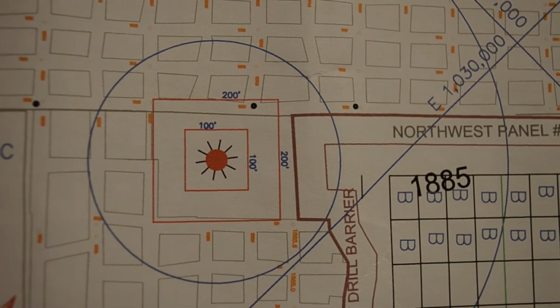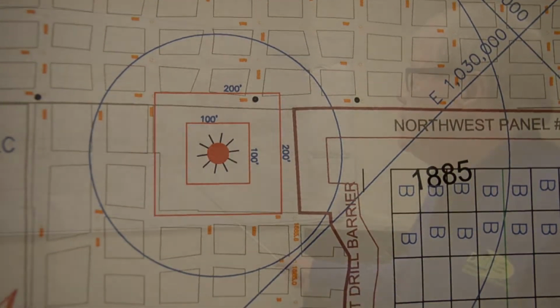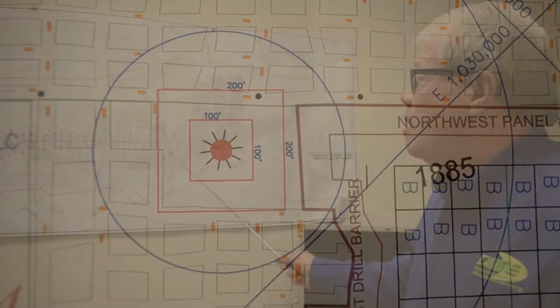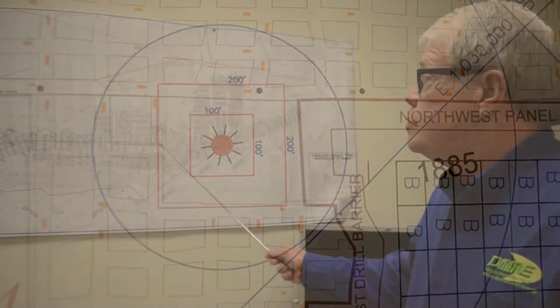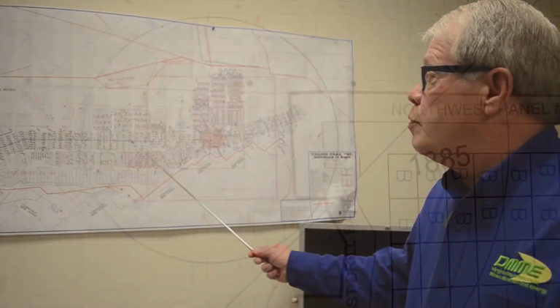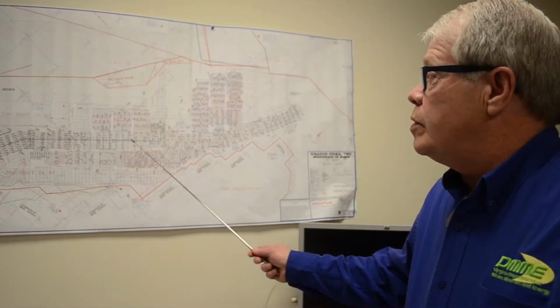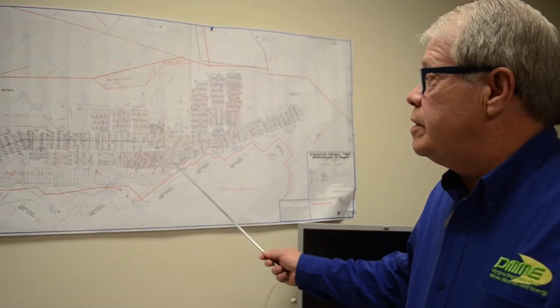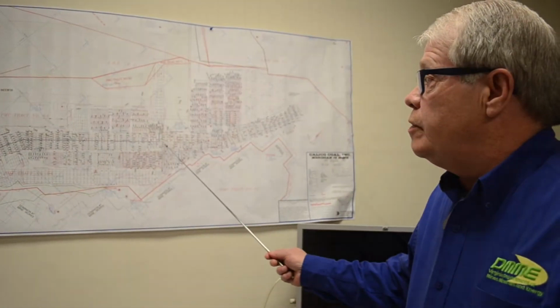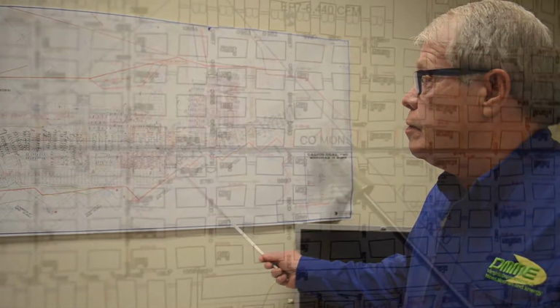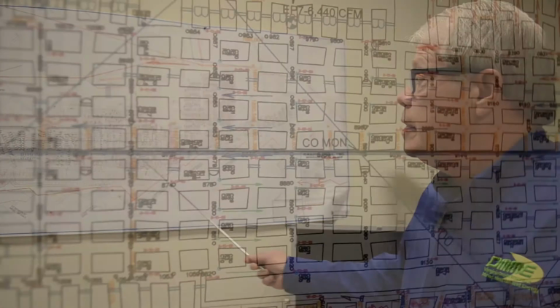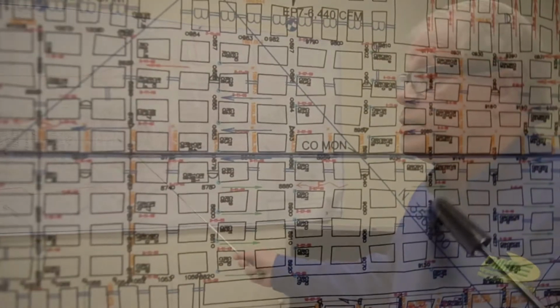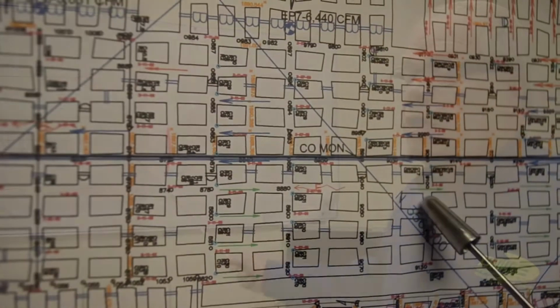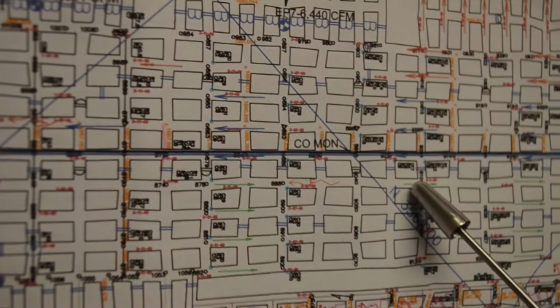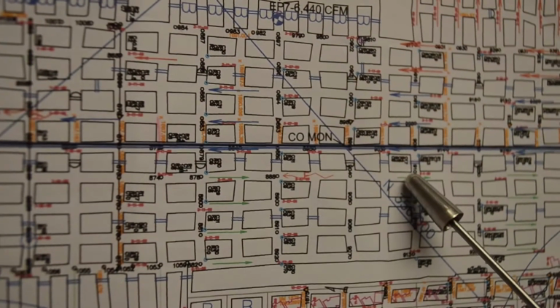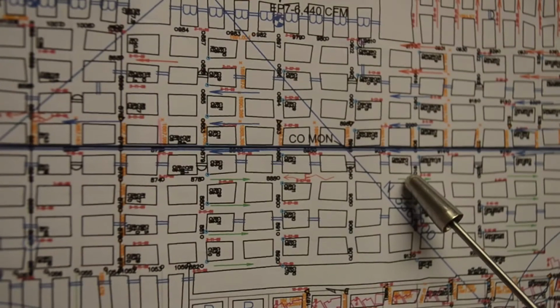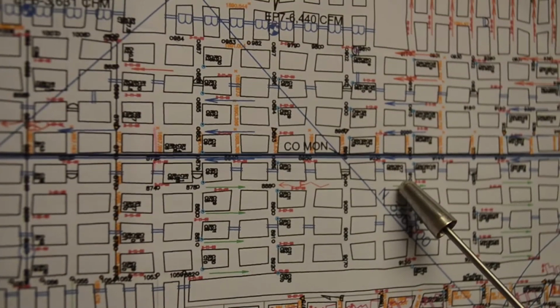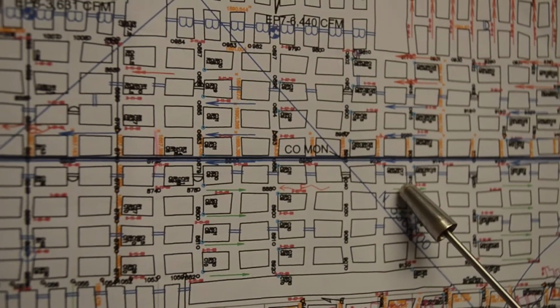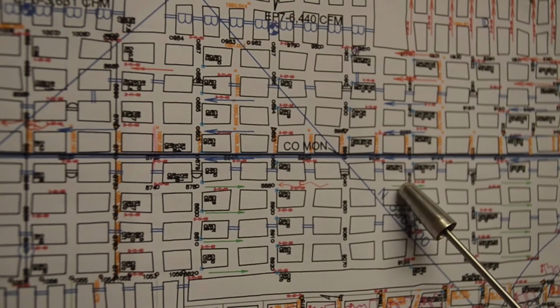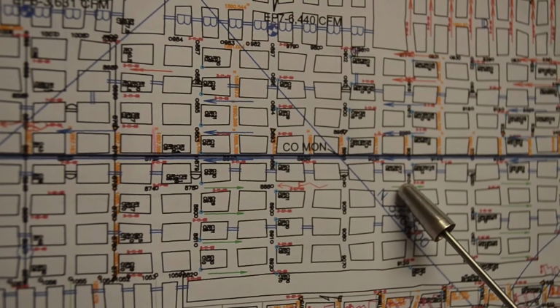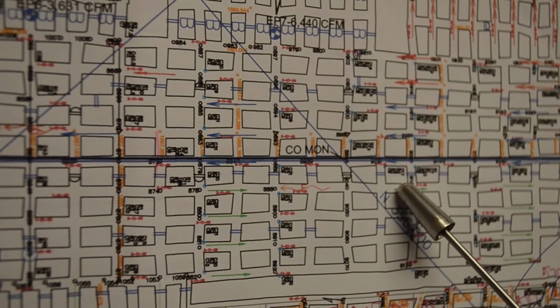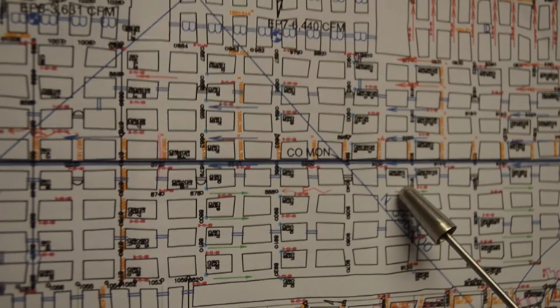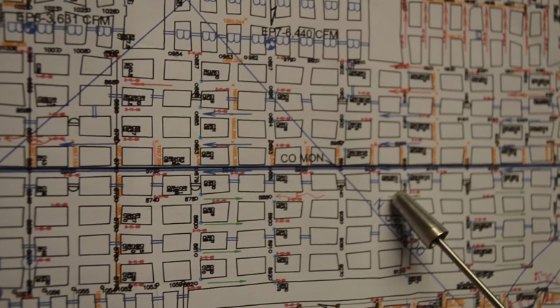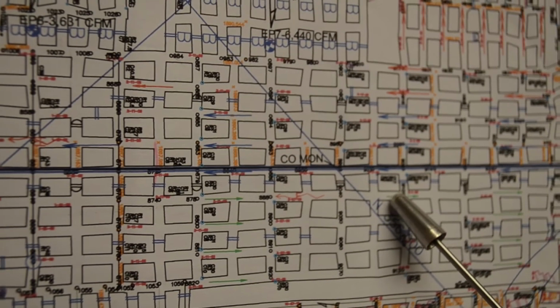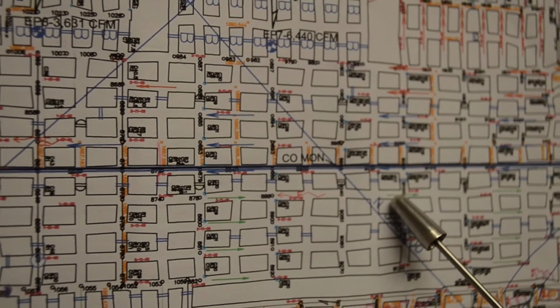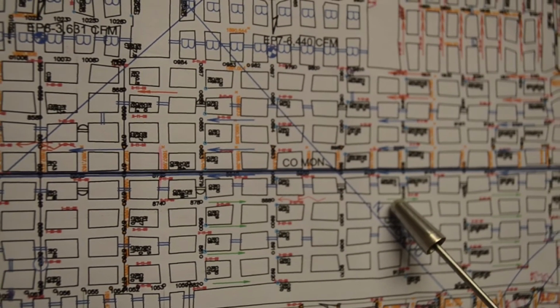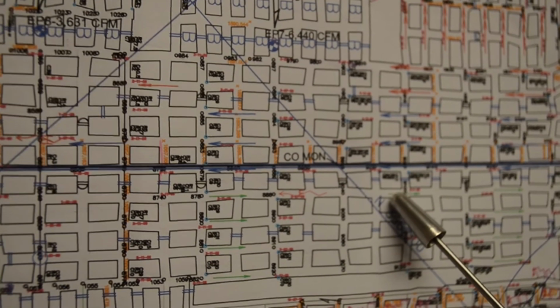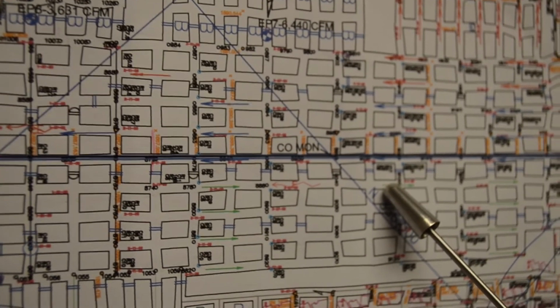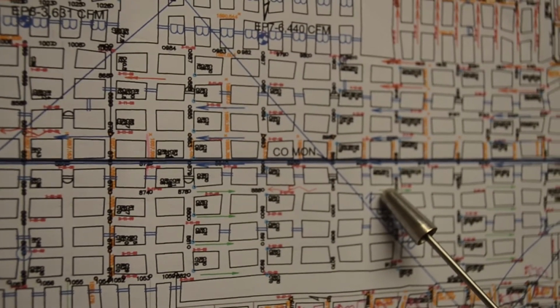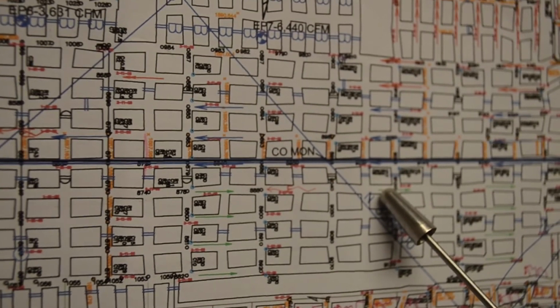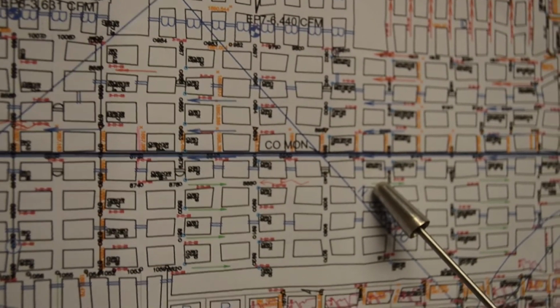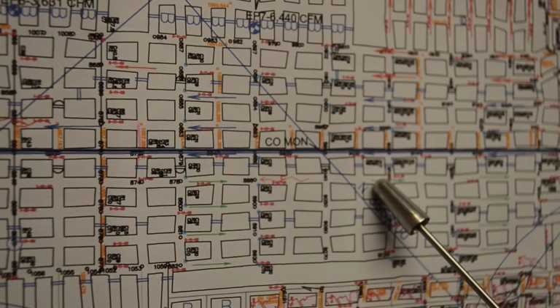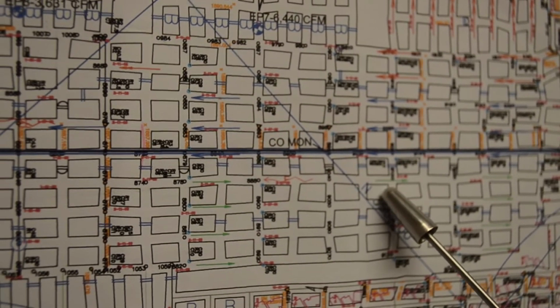It's also important to know your escapeways in and out of the mines — your primary and secondary escapeway.